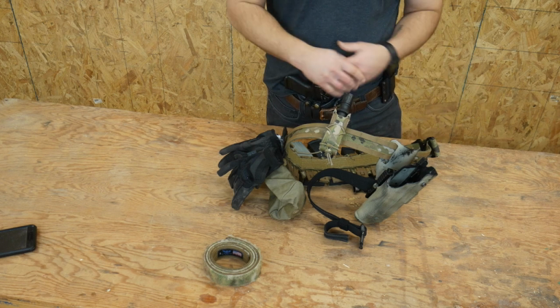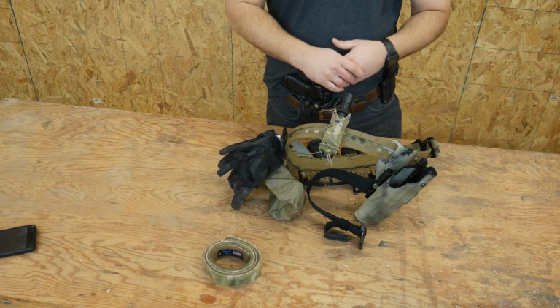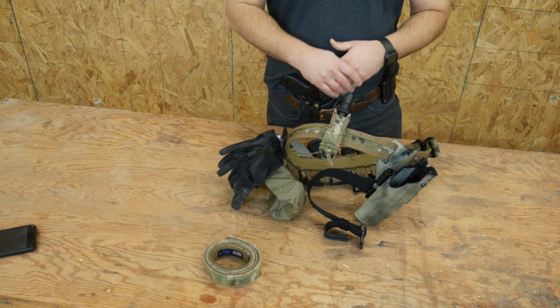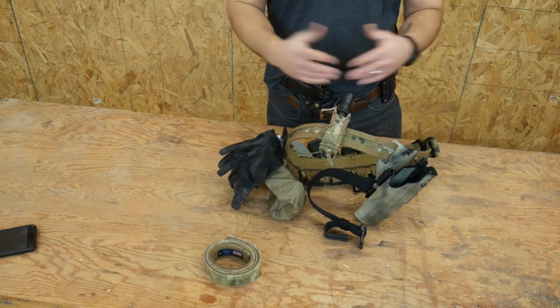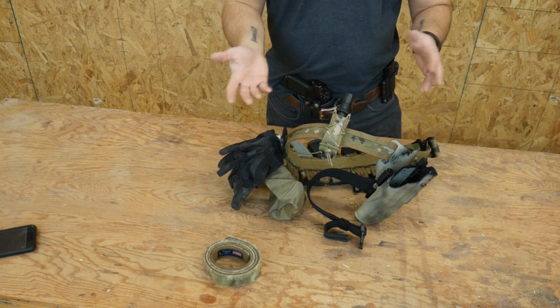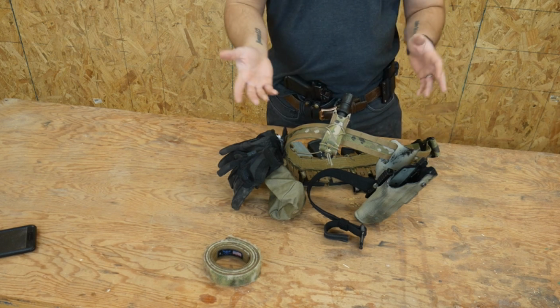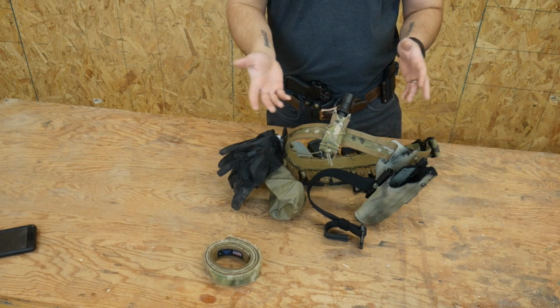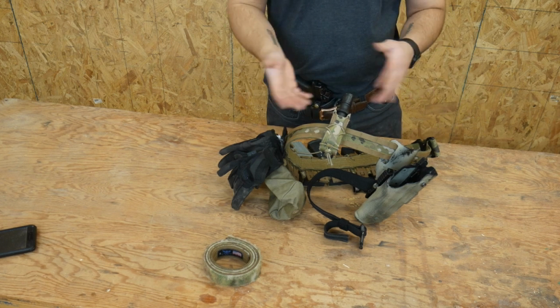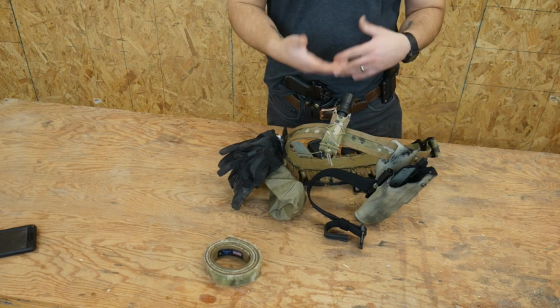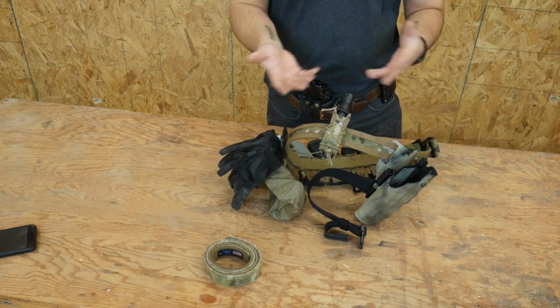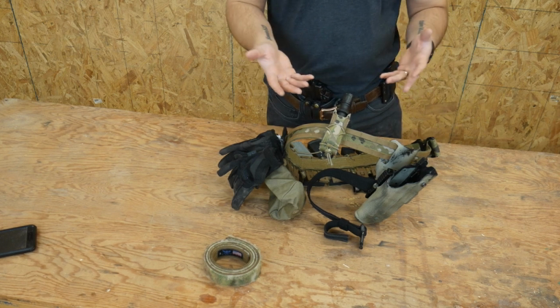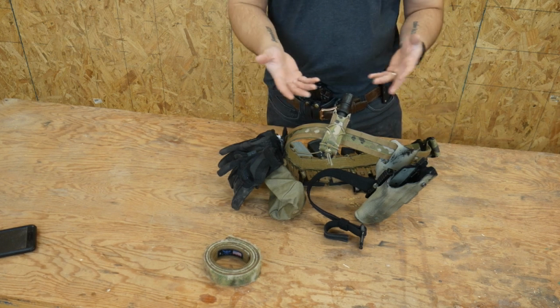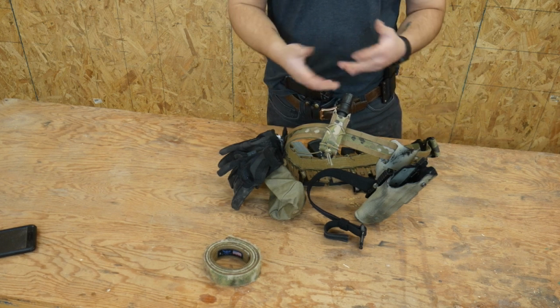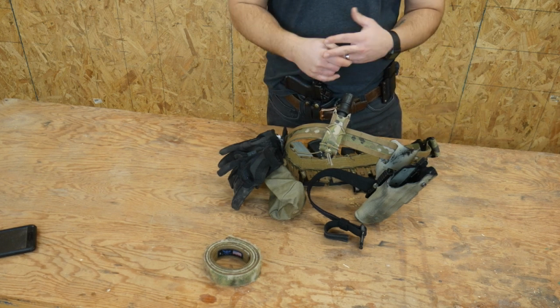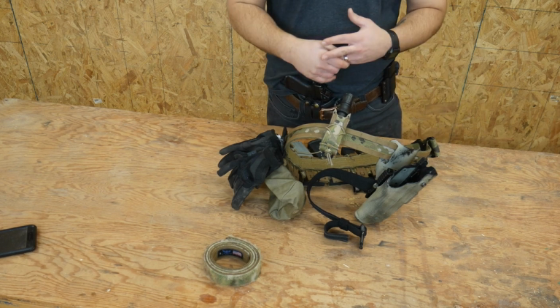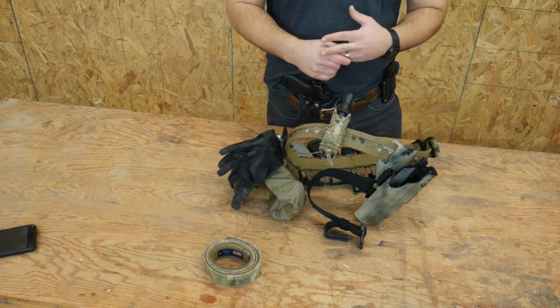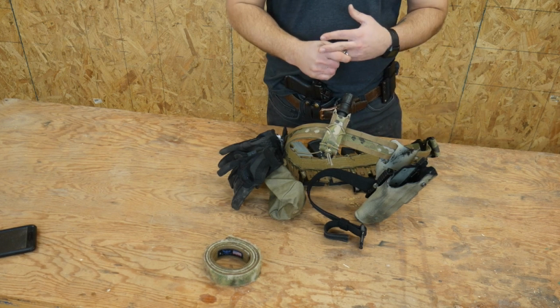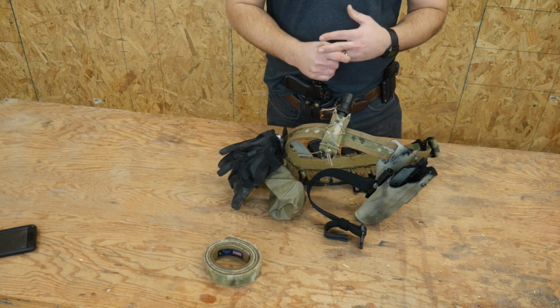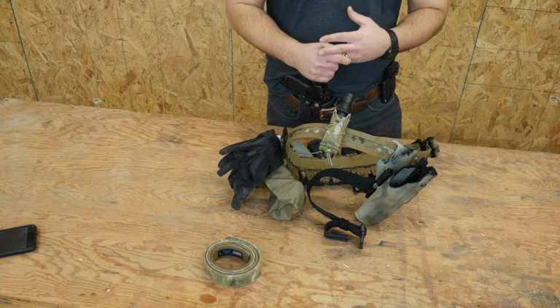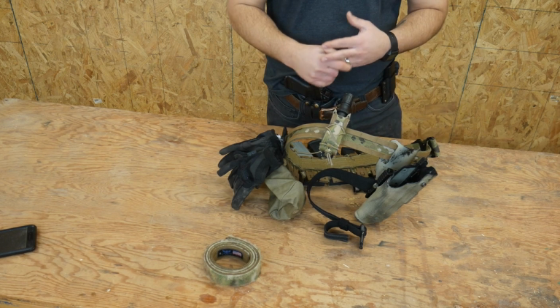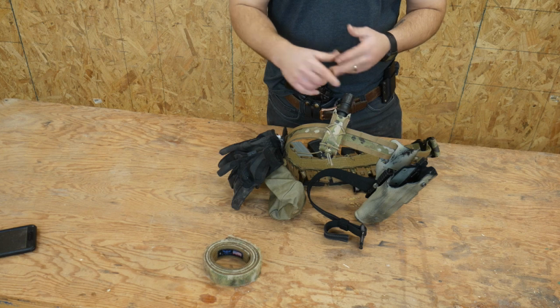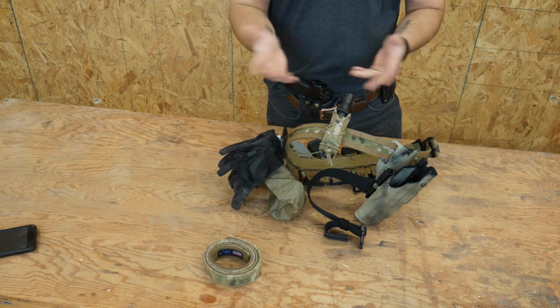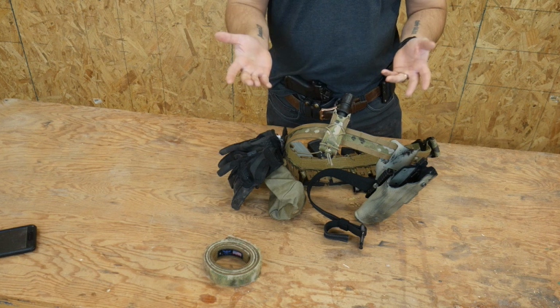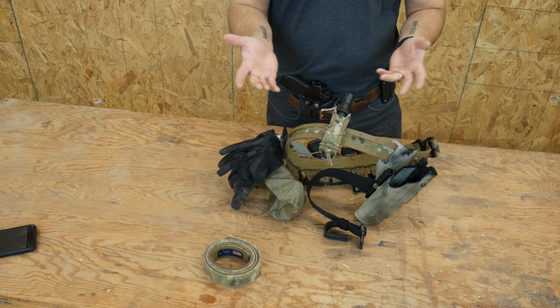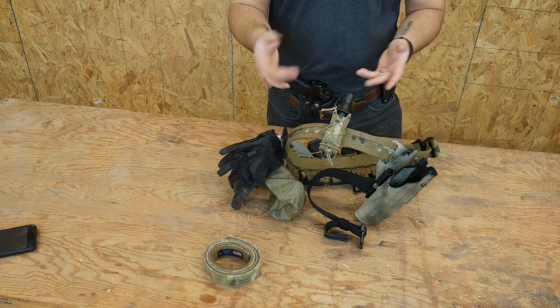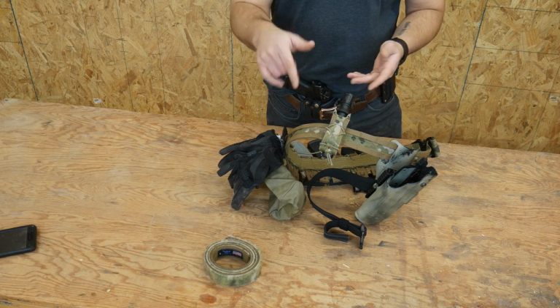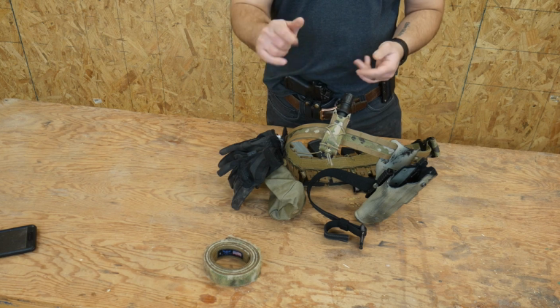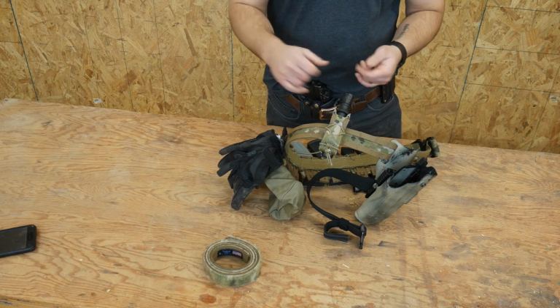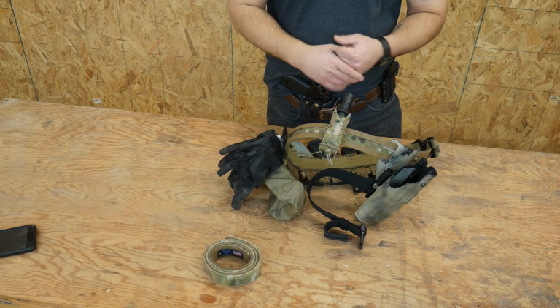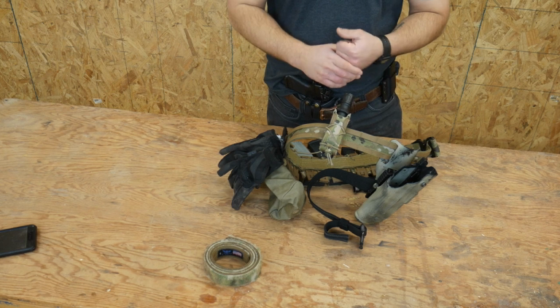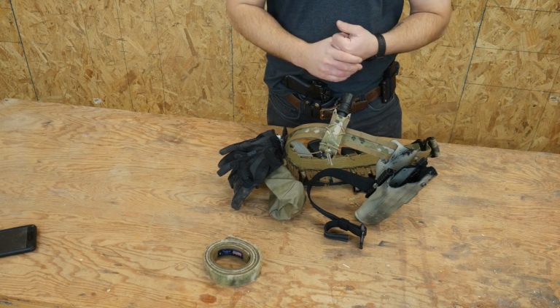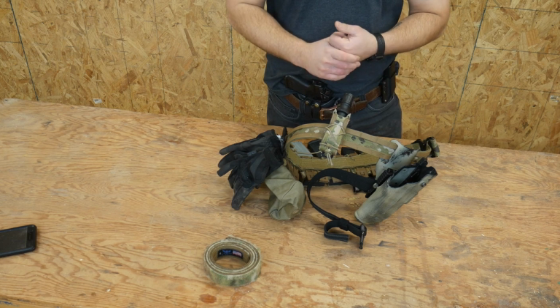If you think I'm stupid and I definitely need an IFAK on my belt, go ahead and leave a comment below.